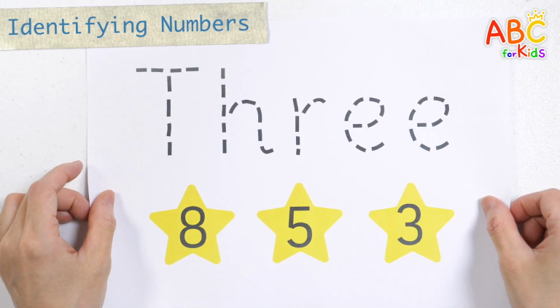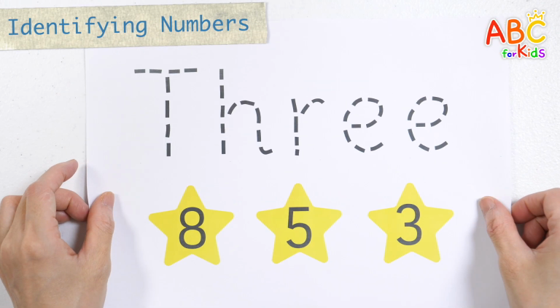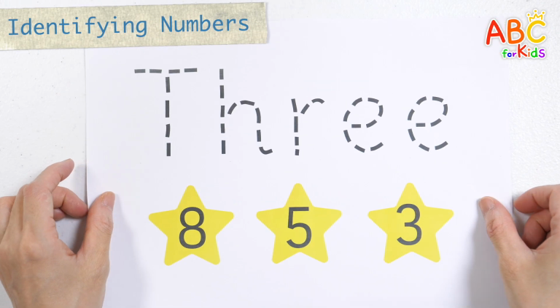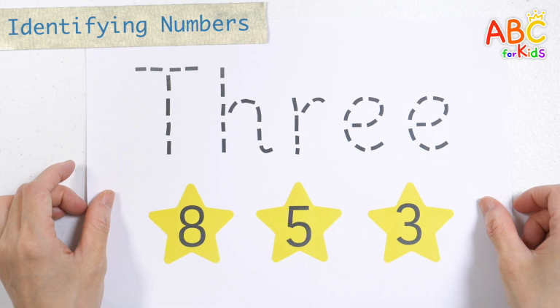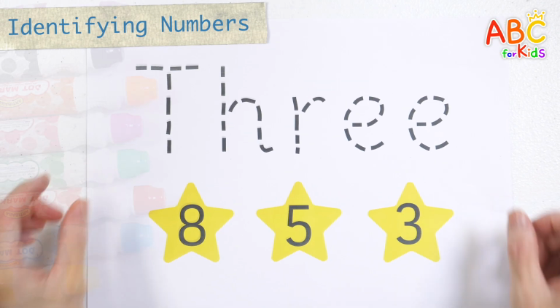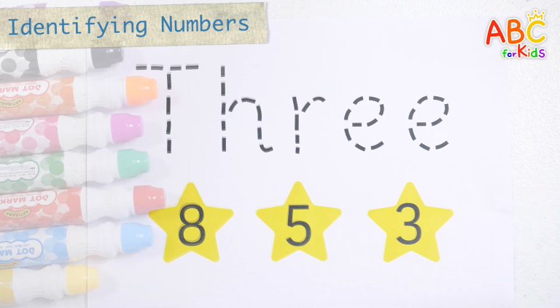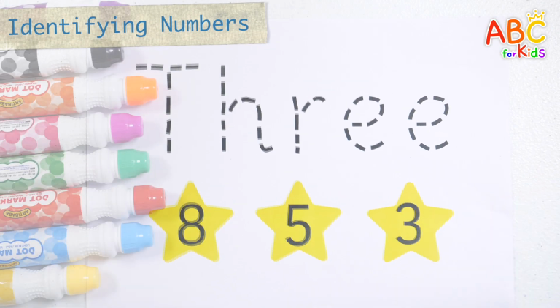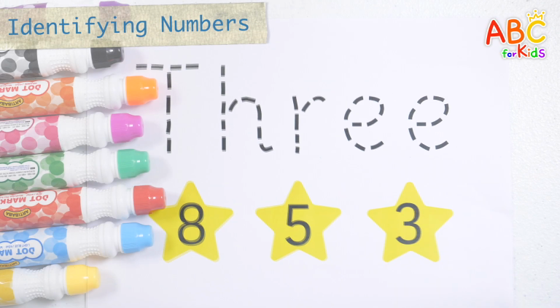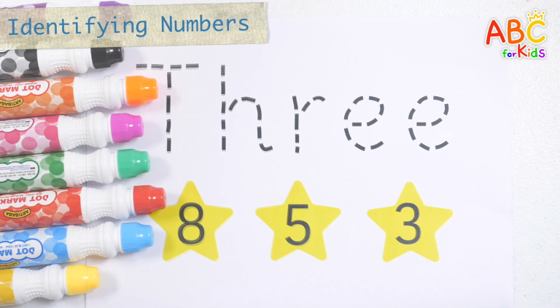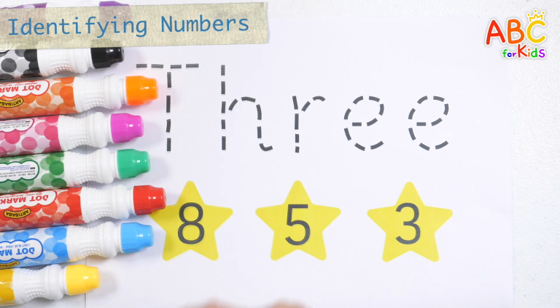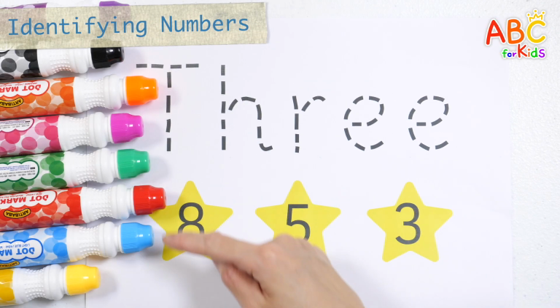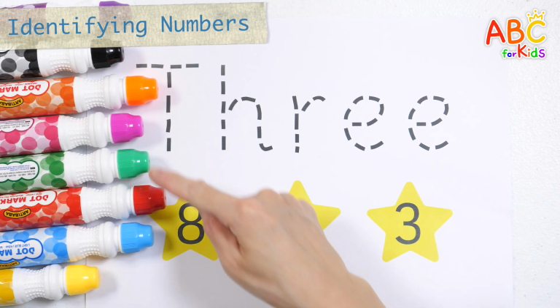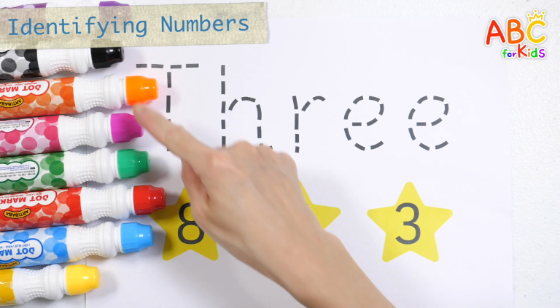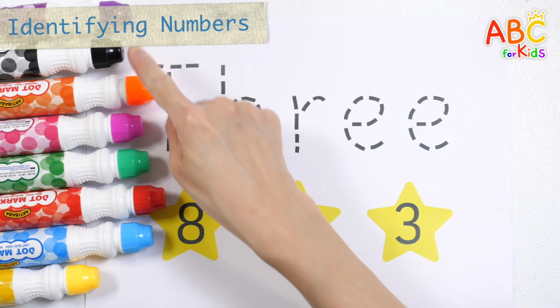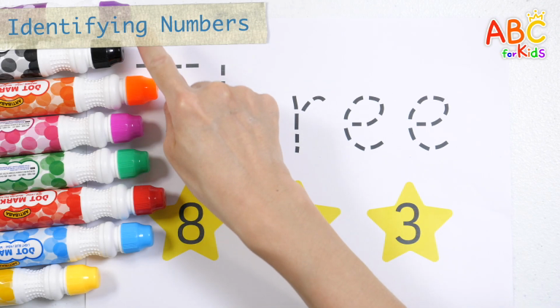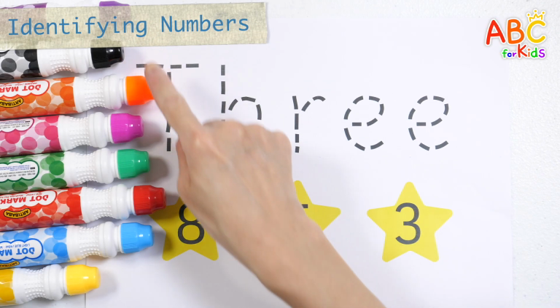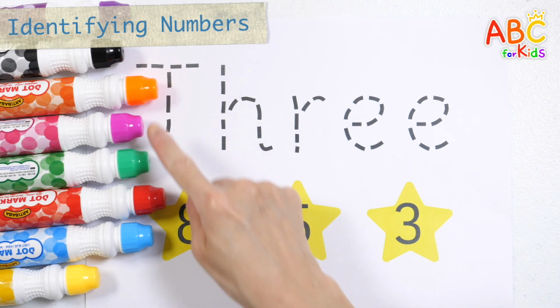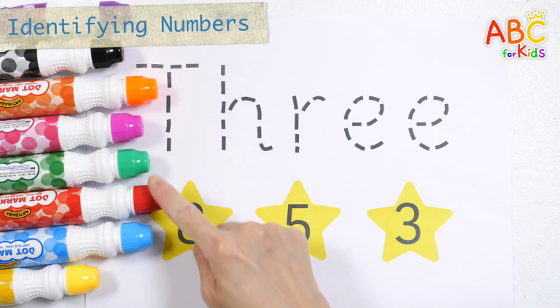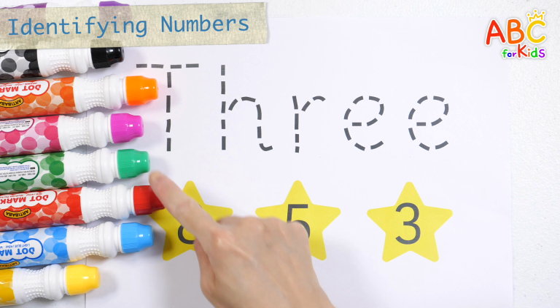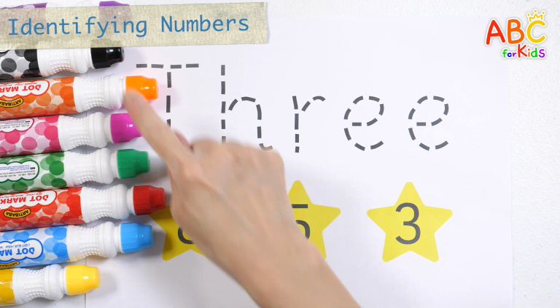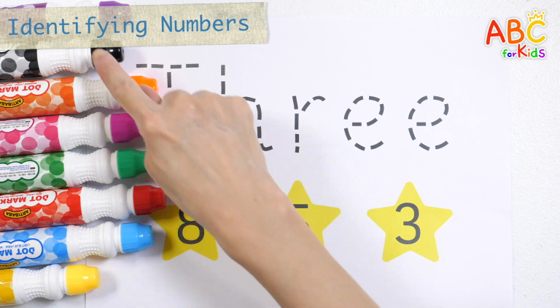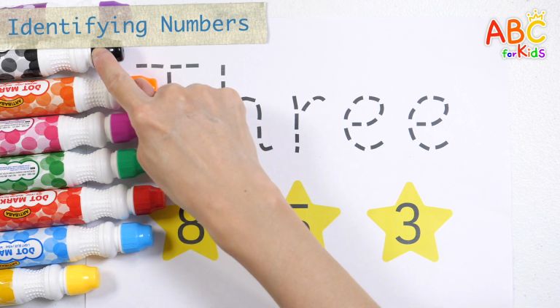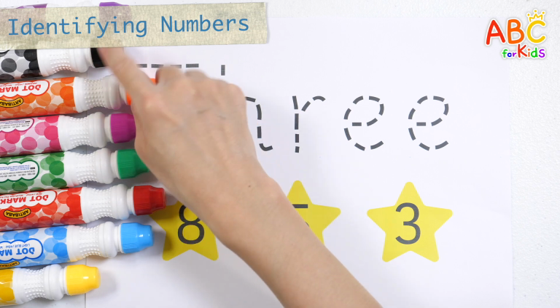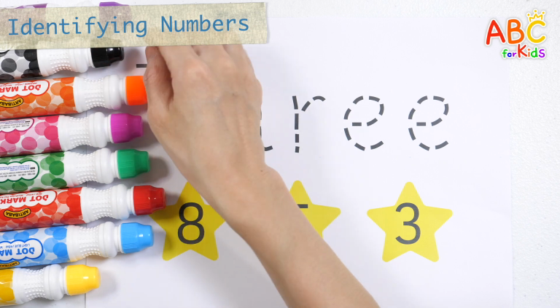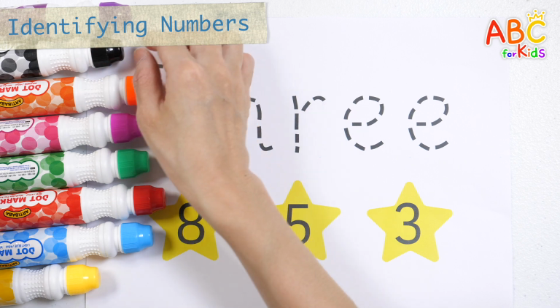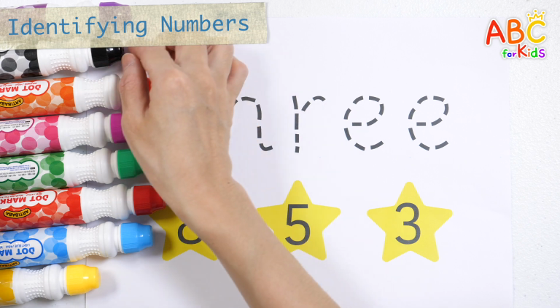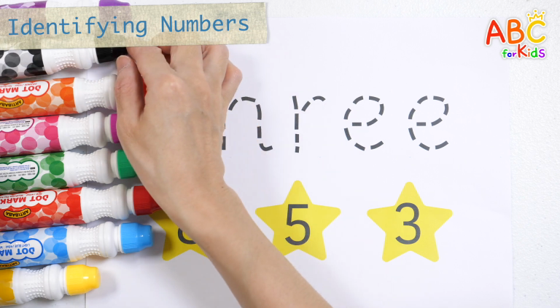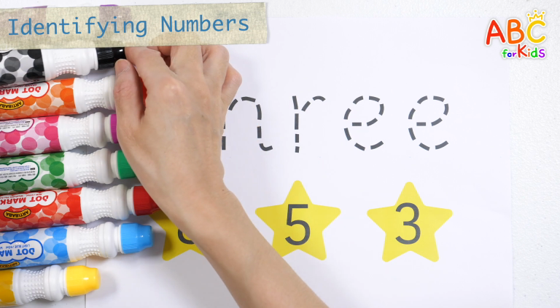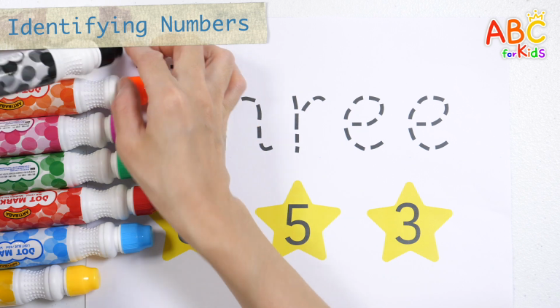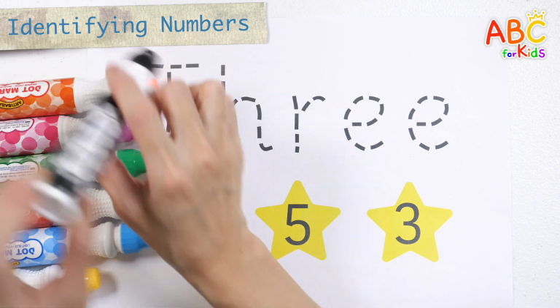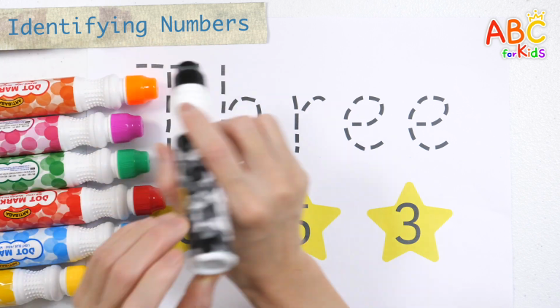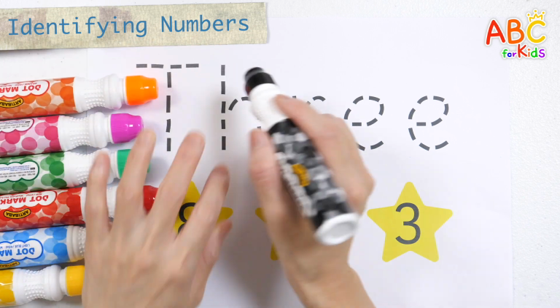Write the letter, find the correct number, and circle it in red.